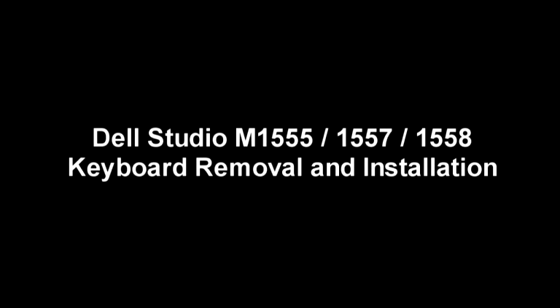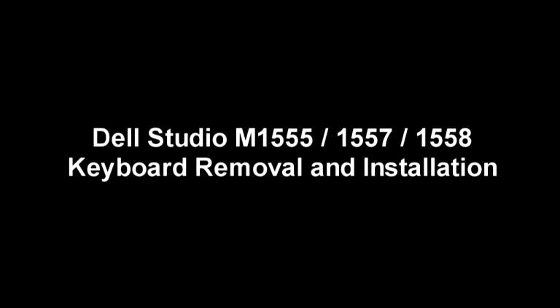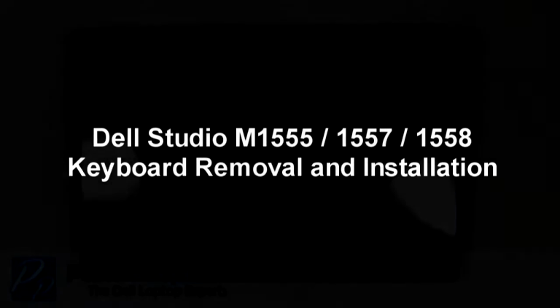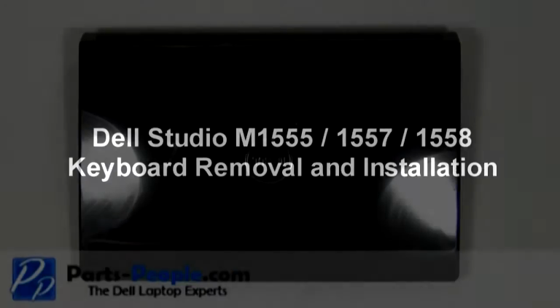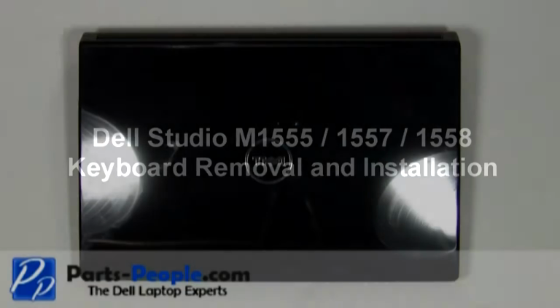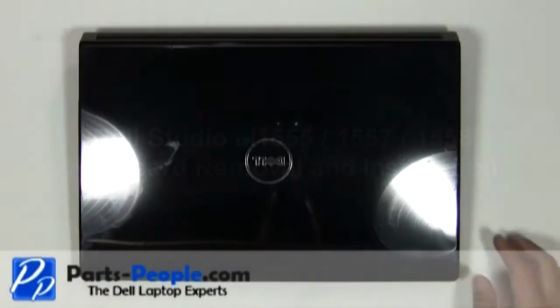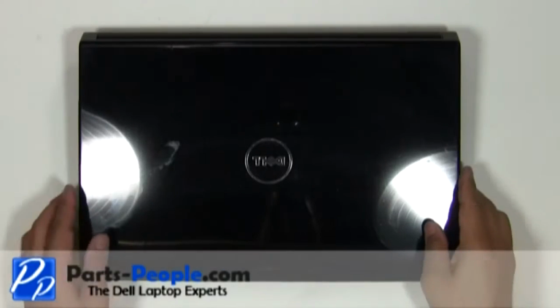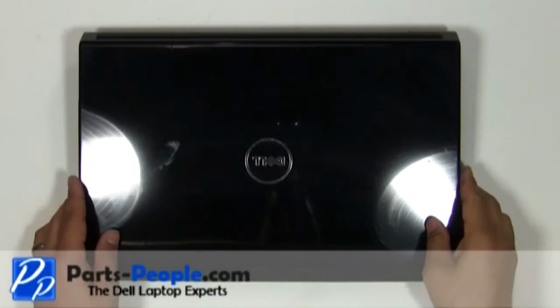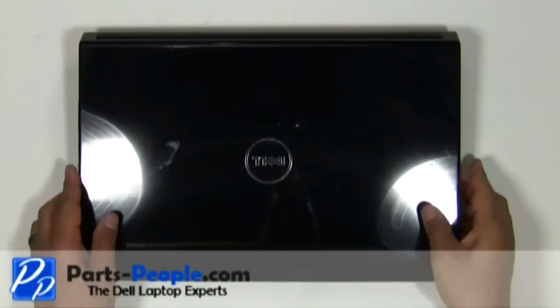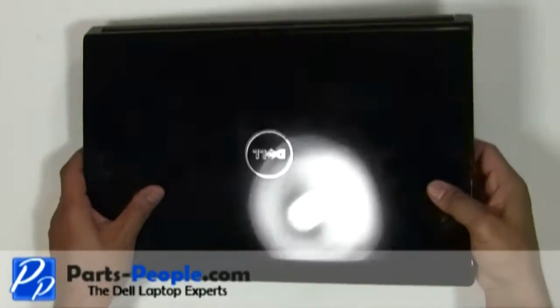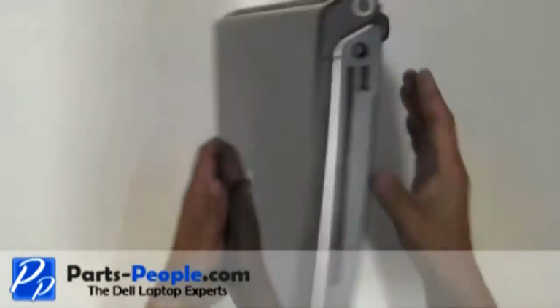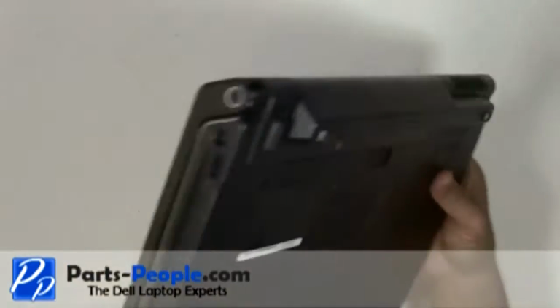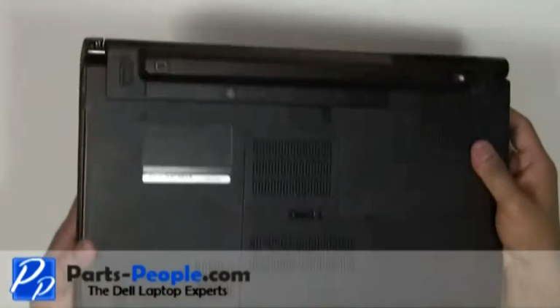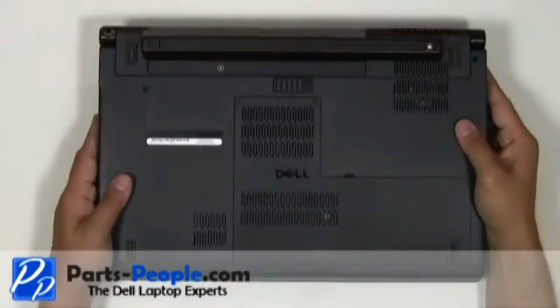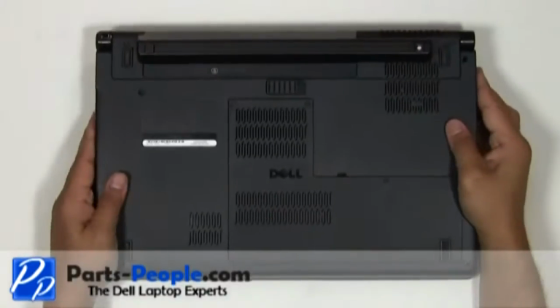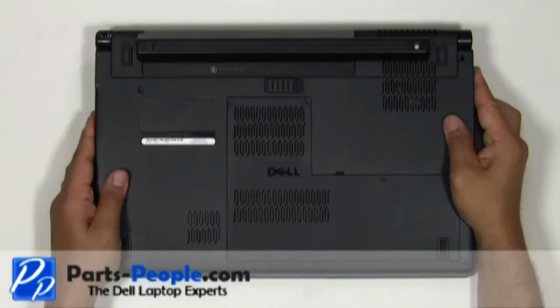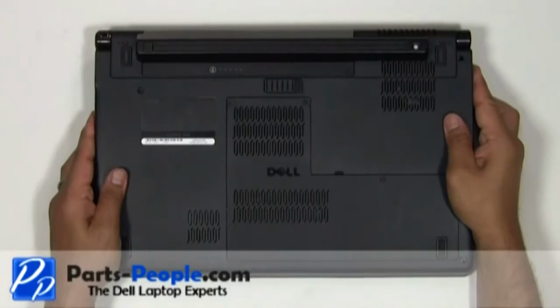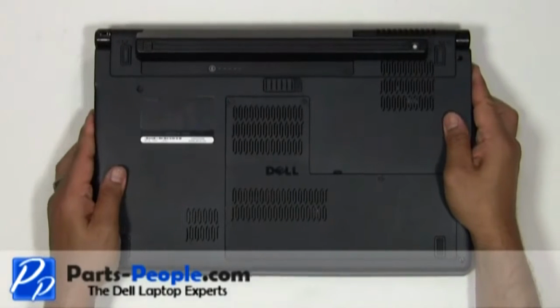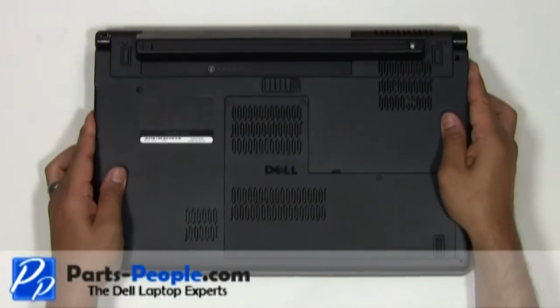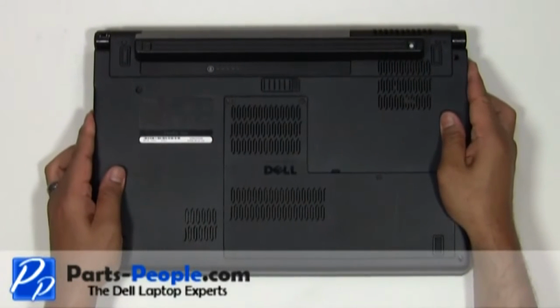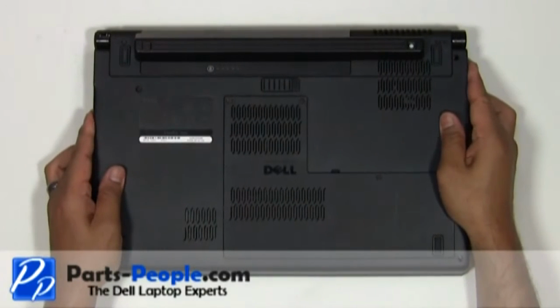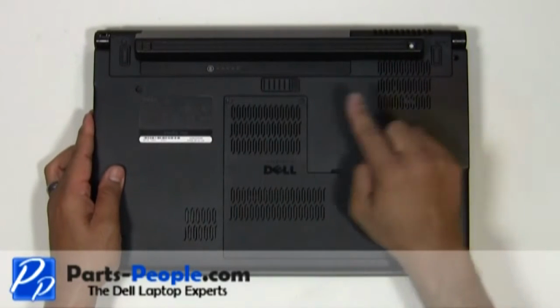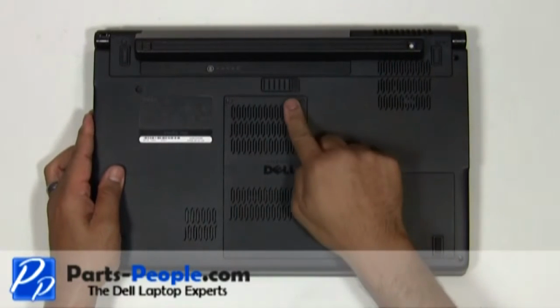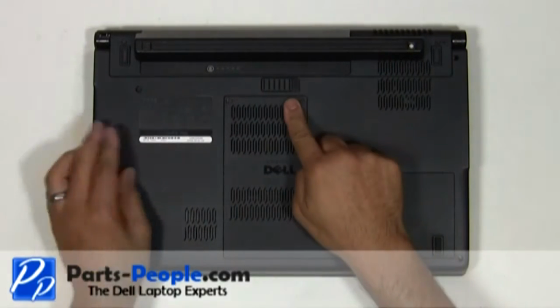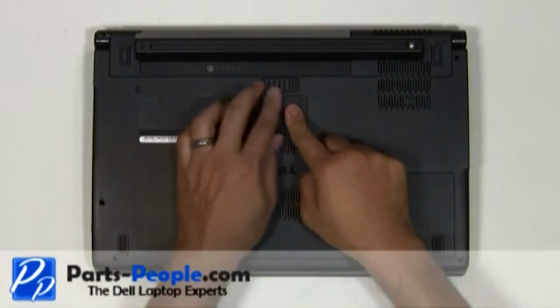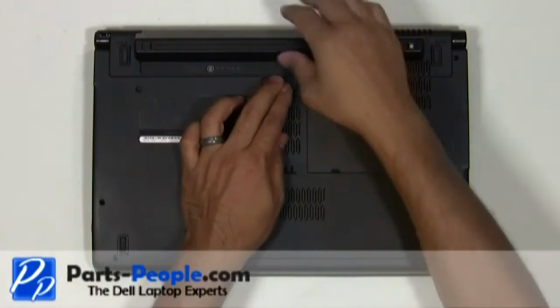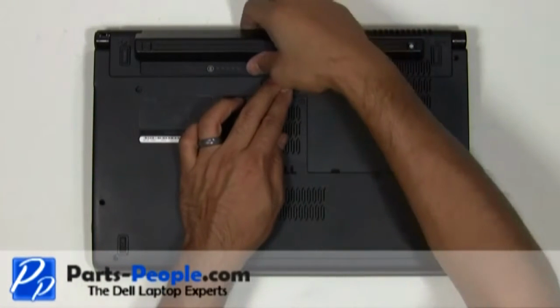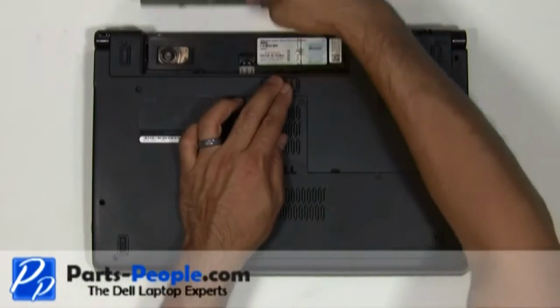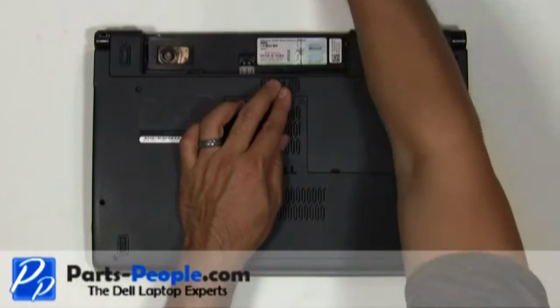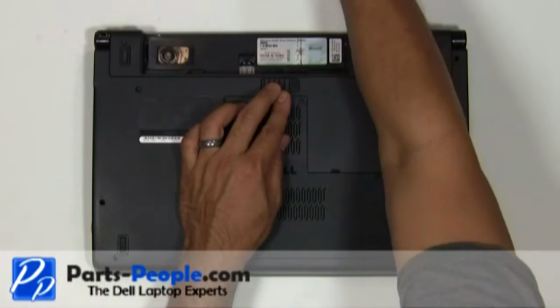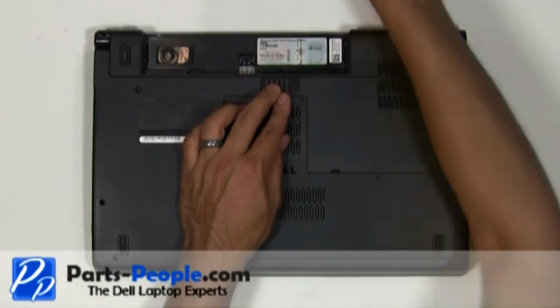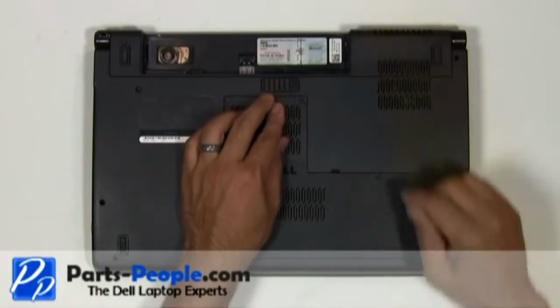For this project we'll need a small Phillips head screwdriver and a flat head screwdriver. Before we begin, always remove the battery and AC adapter.